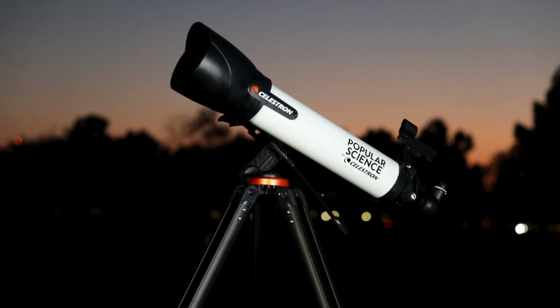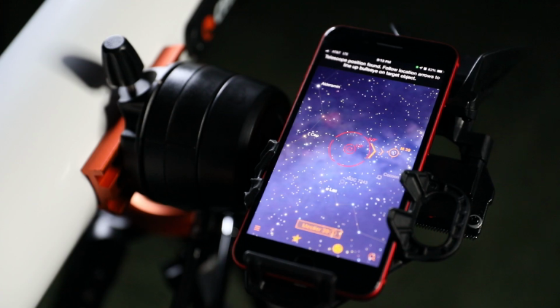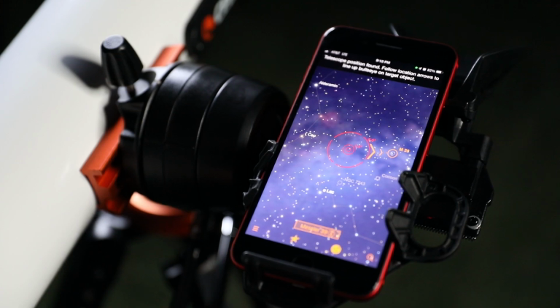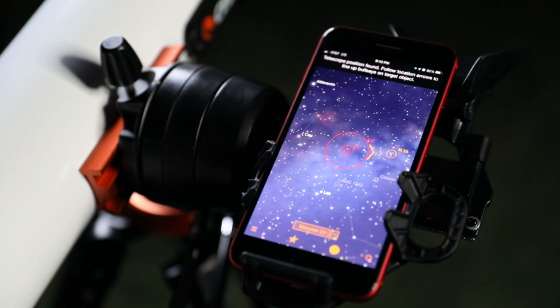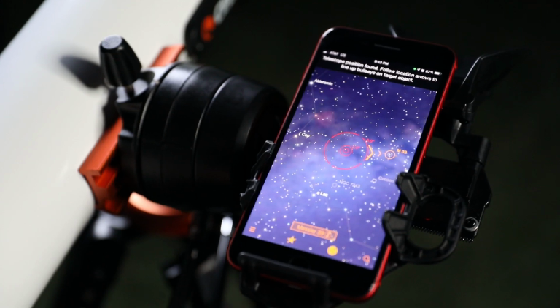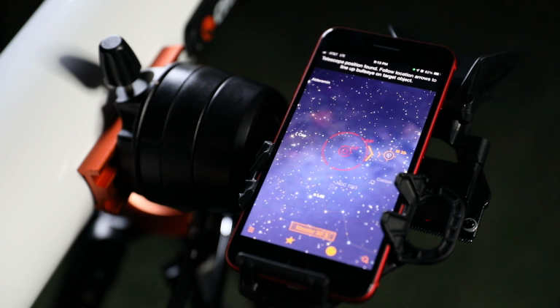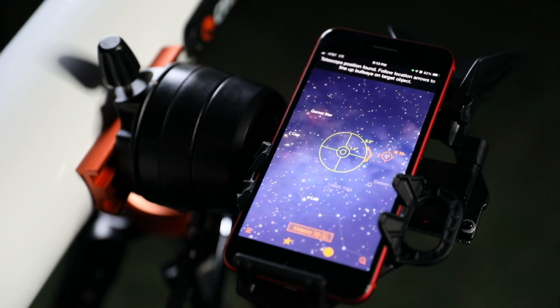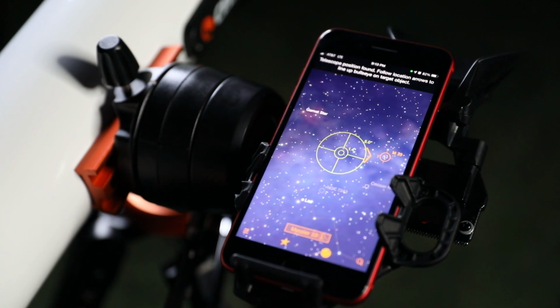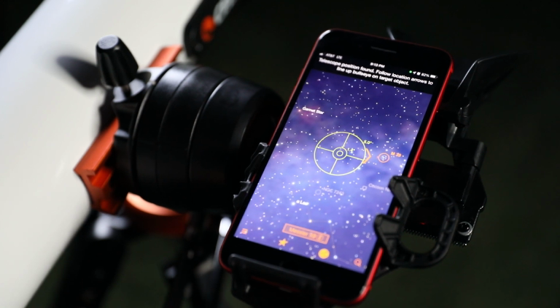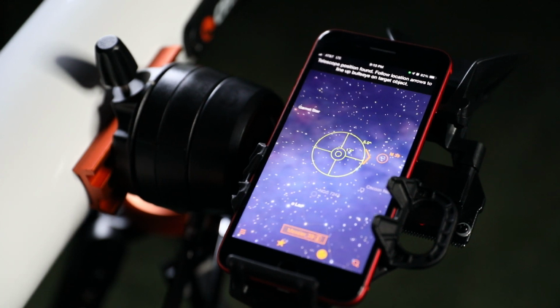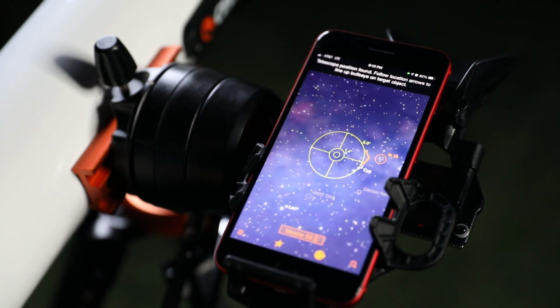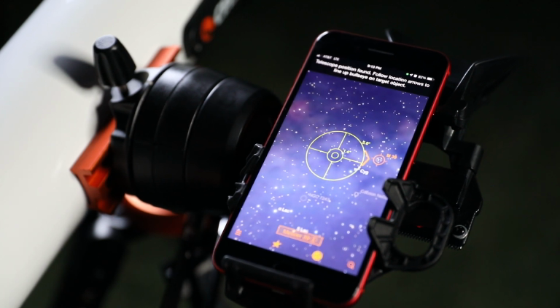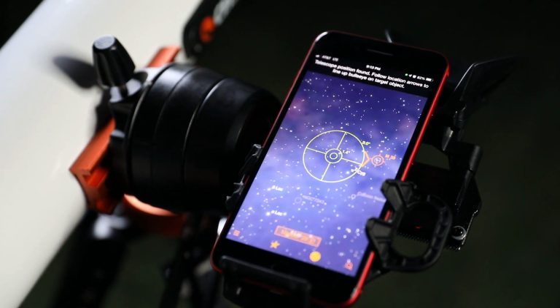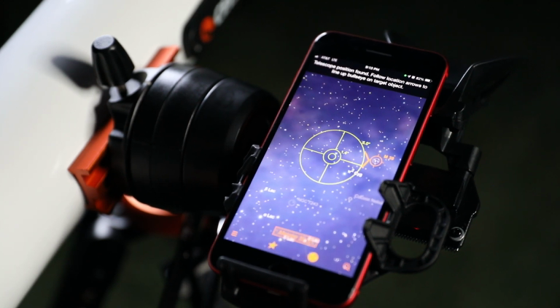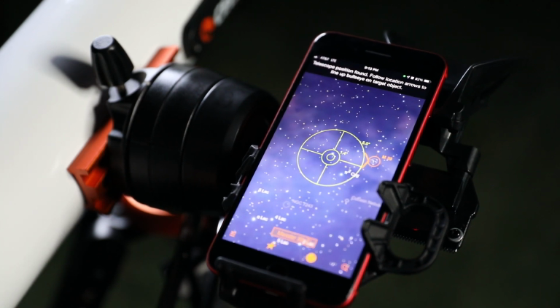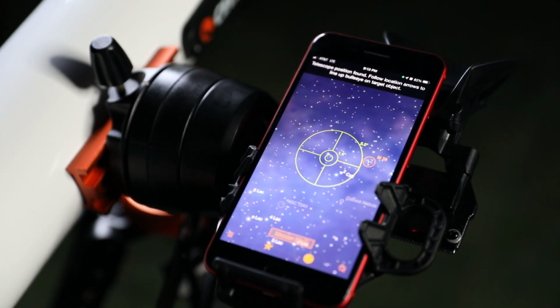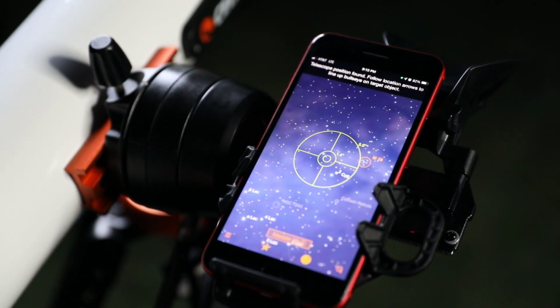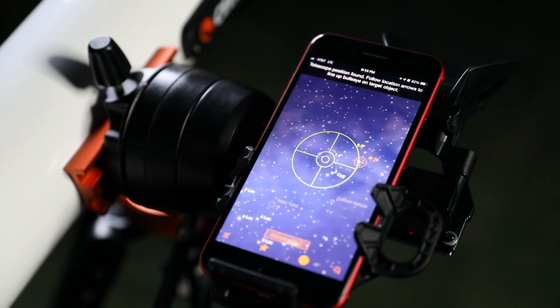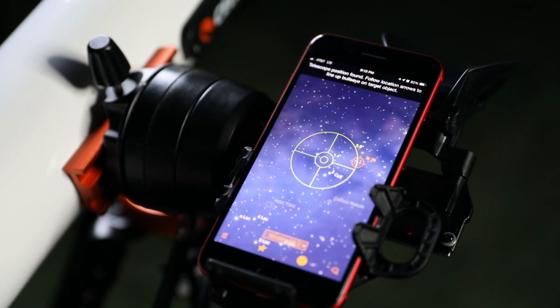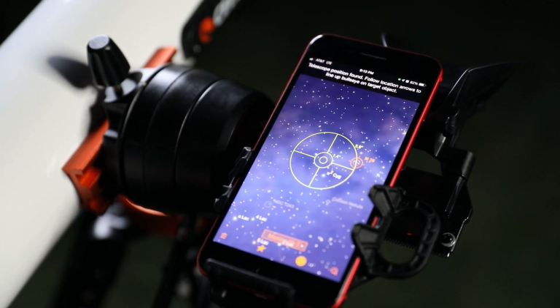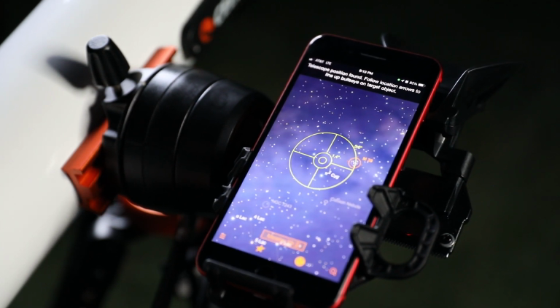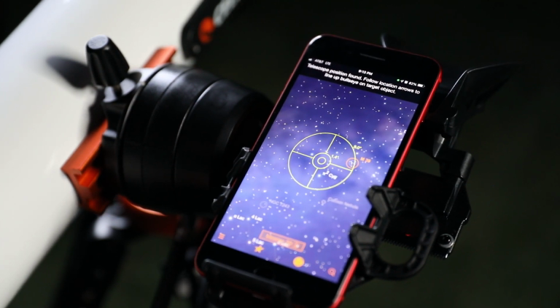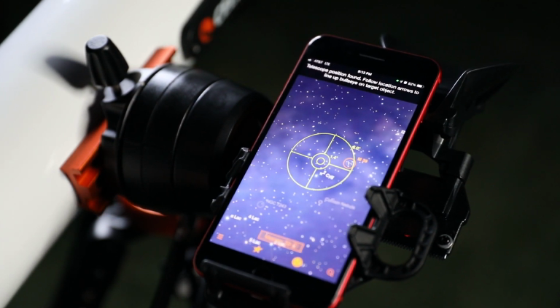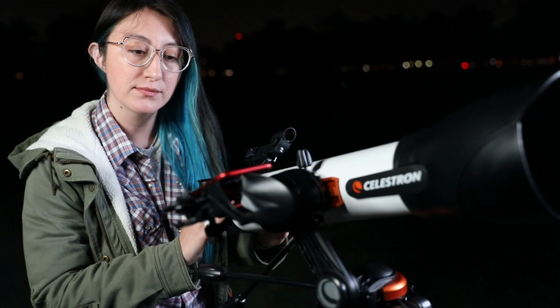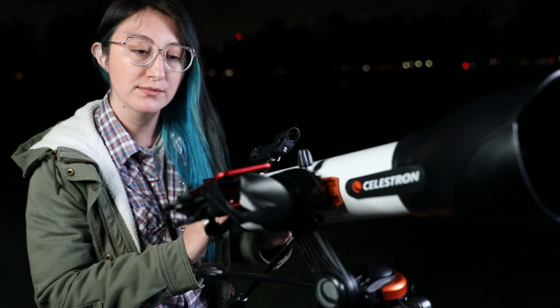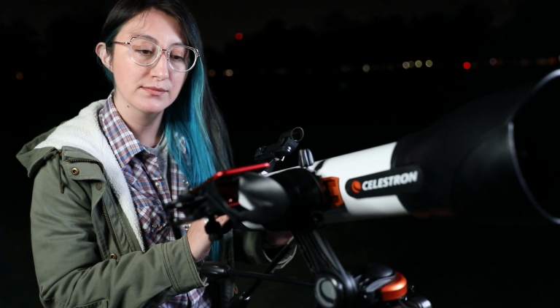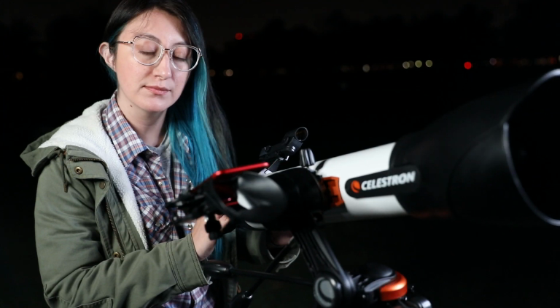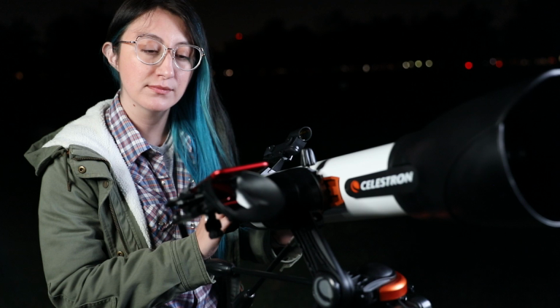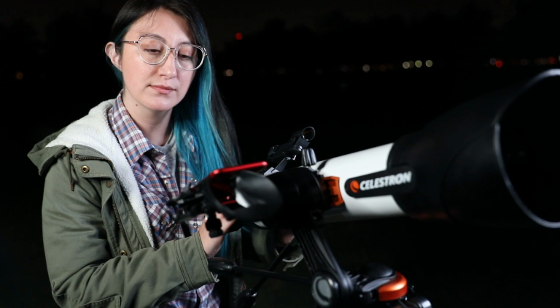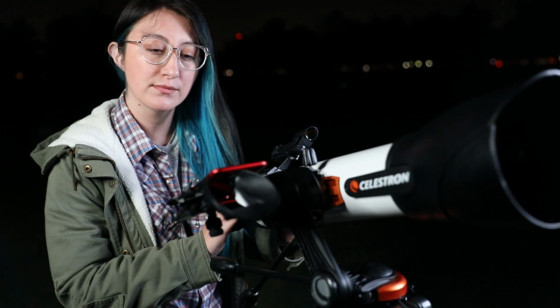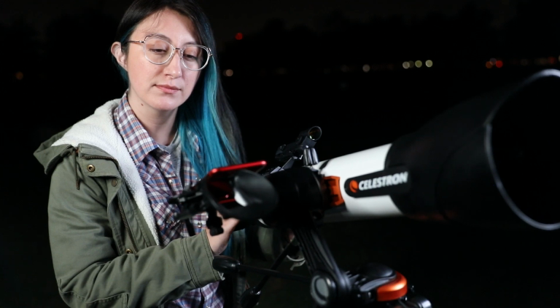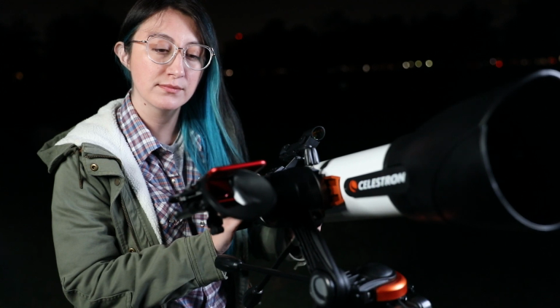It's fast, easy, and accurate. In minutes, you're ready to take a guided tour of the most popular celestial objects.